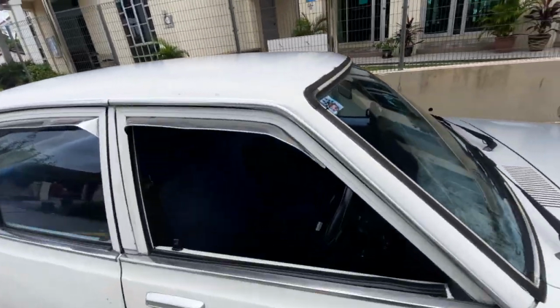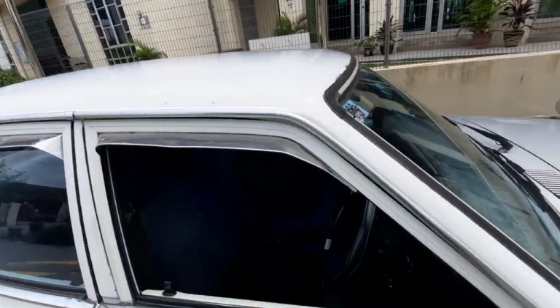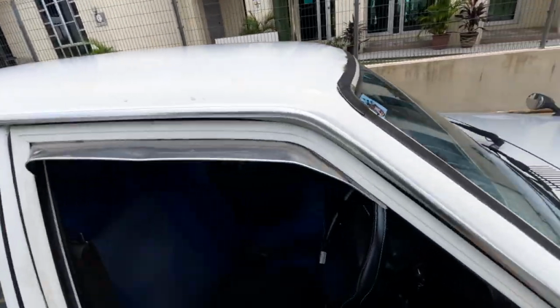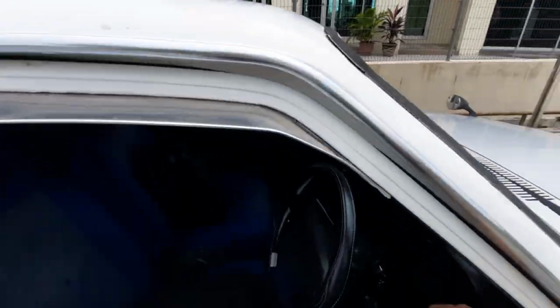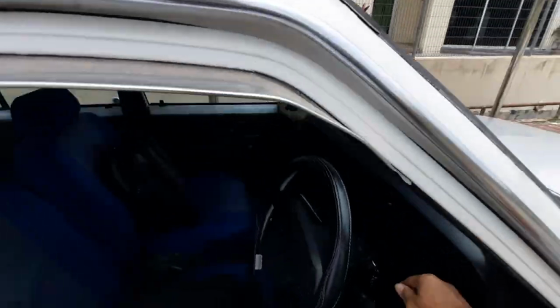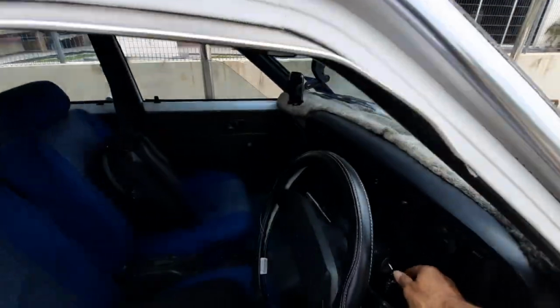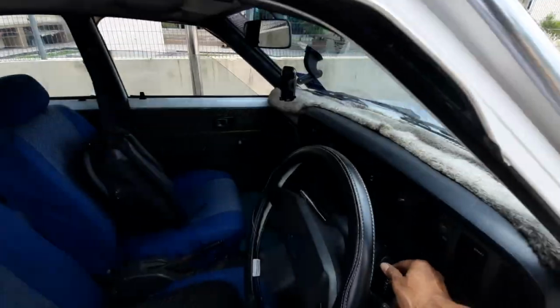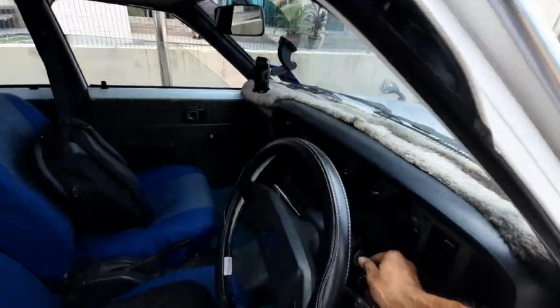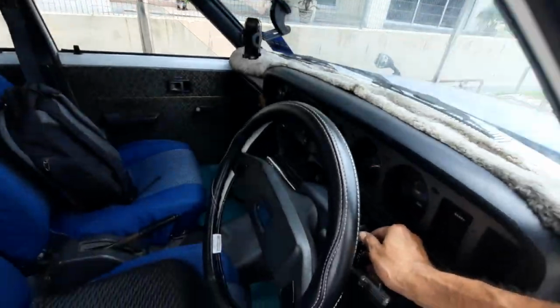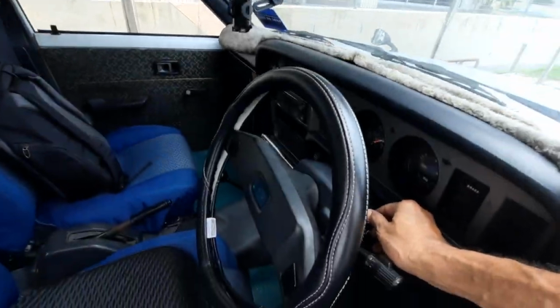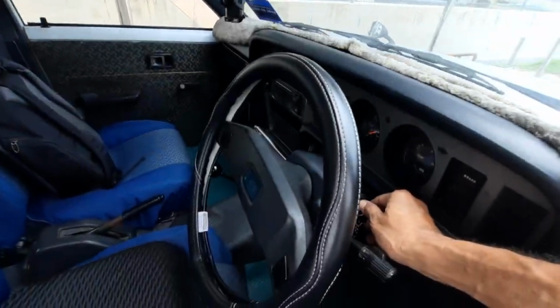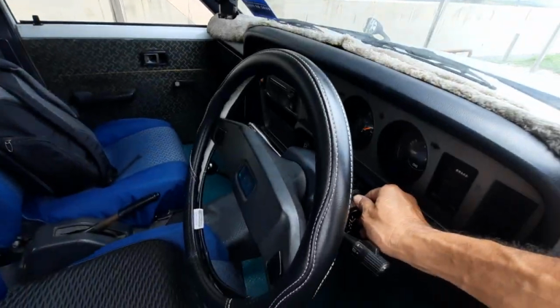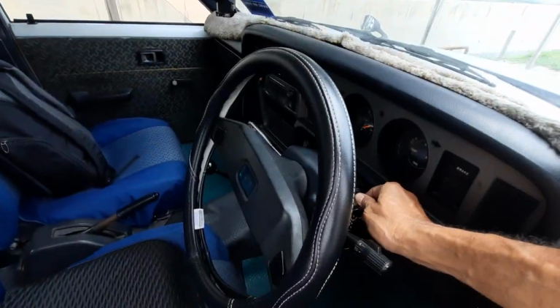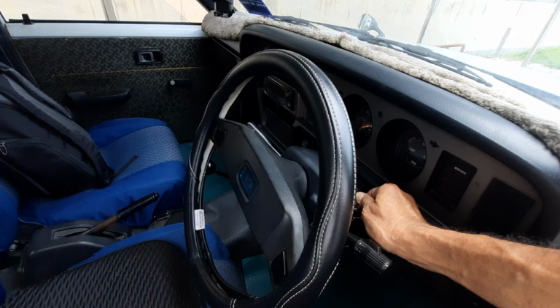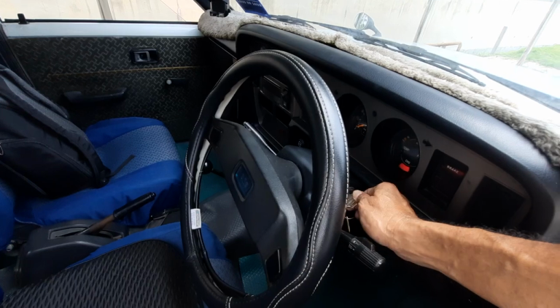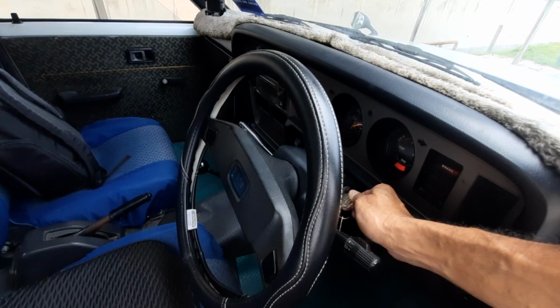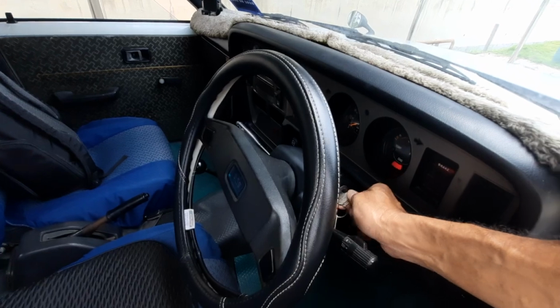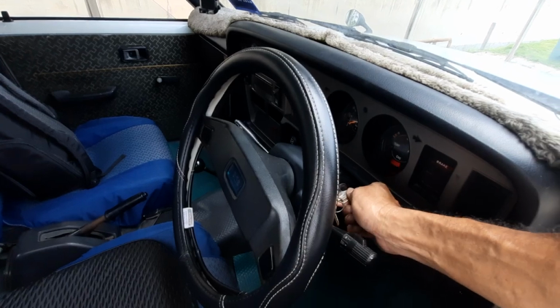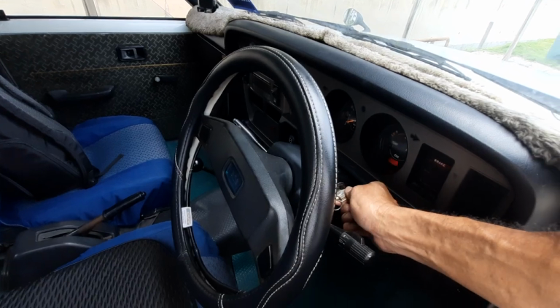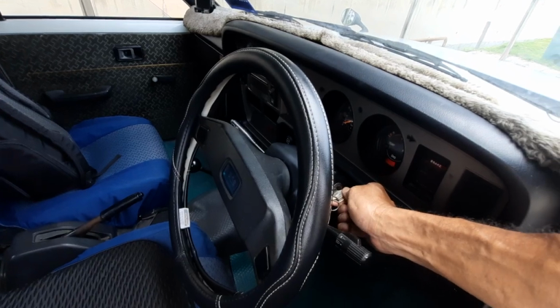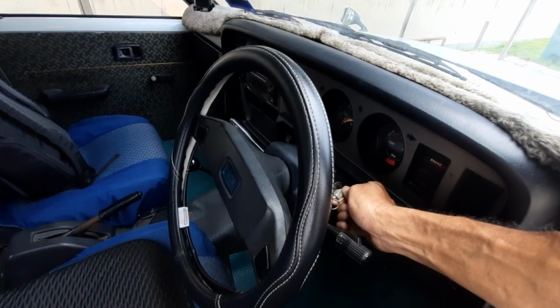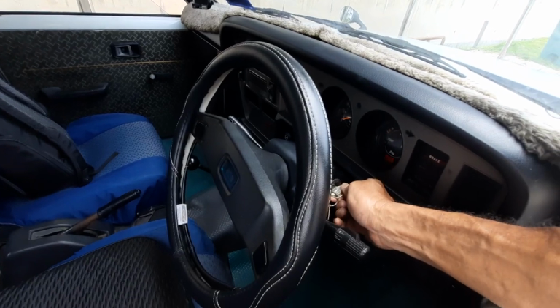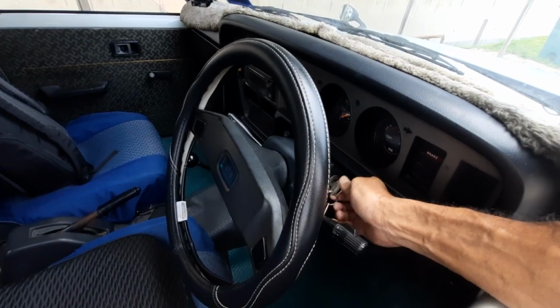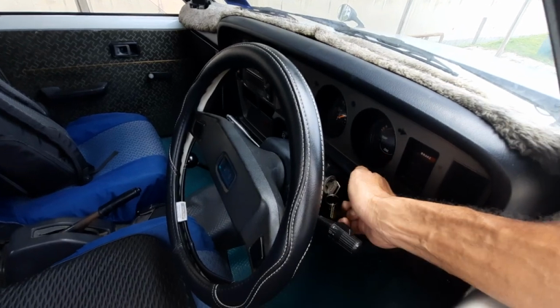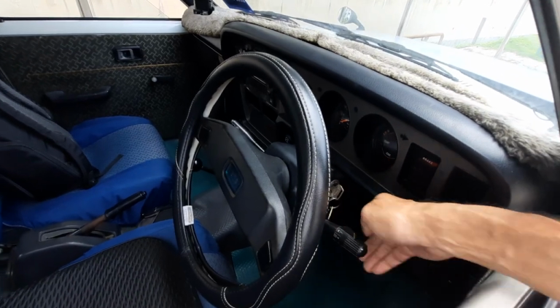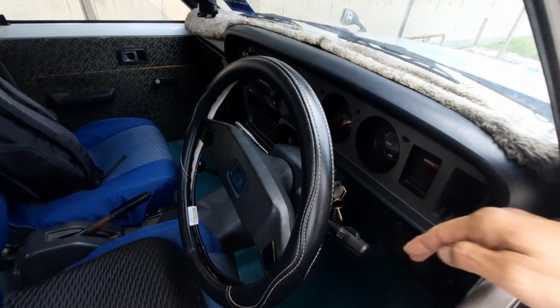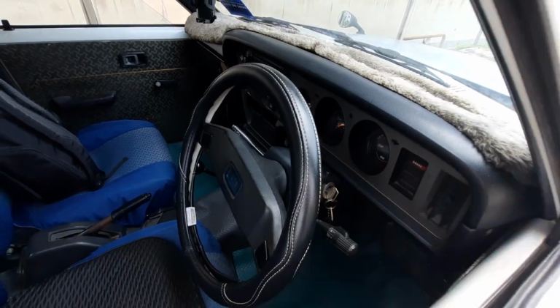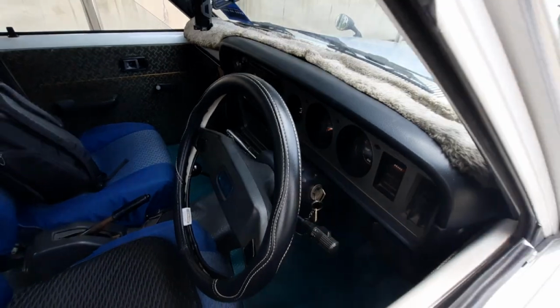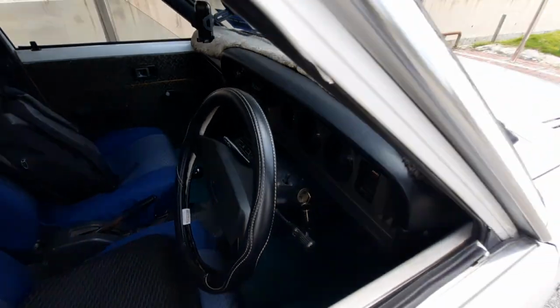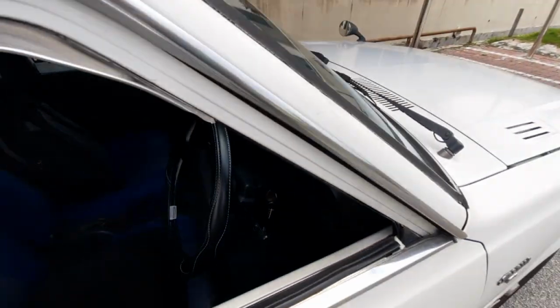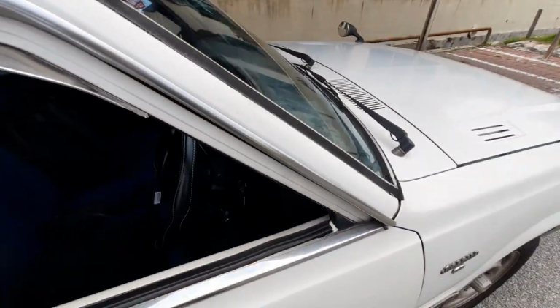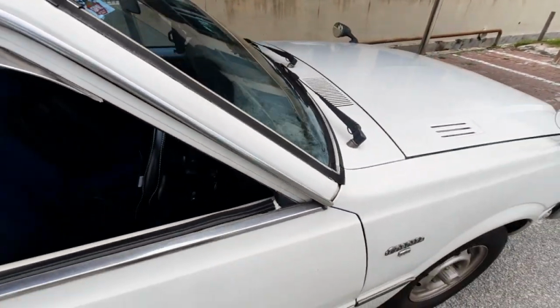And let me just start up the car for you. There we go.